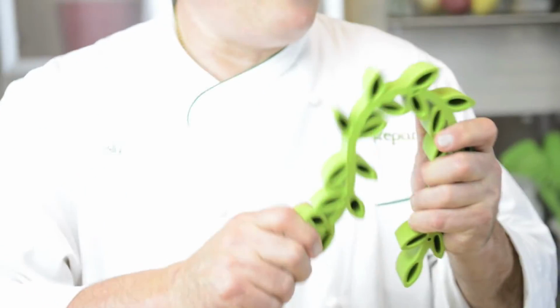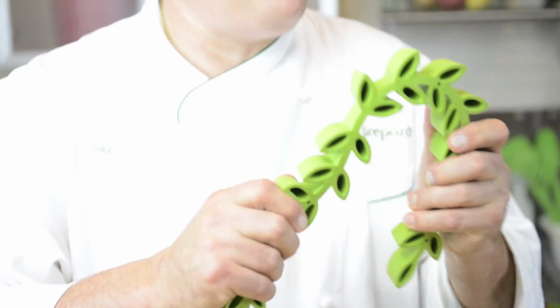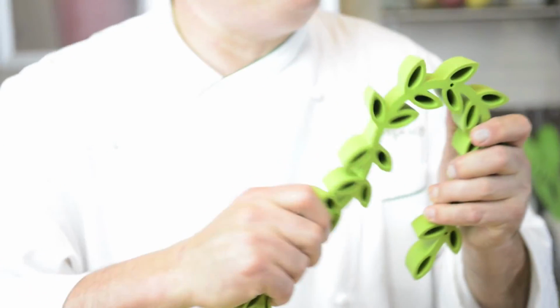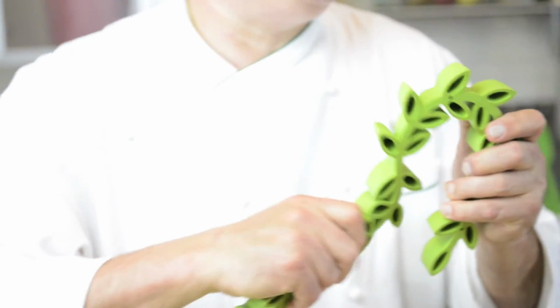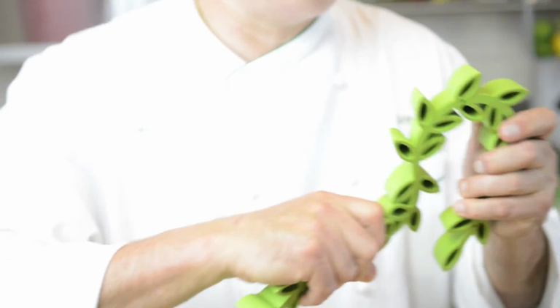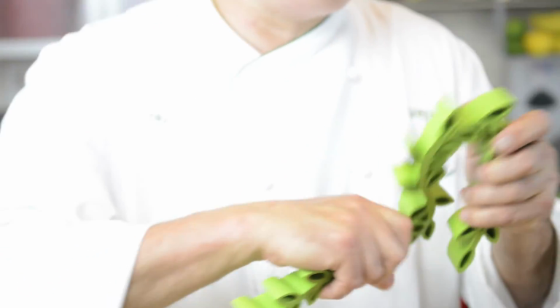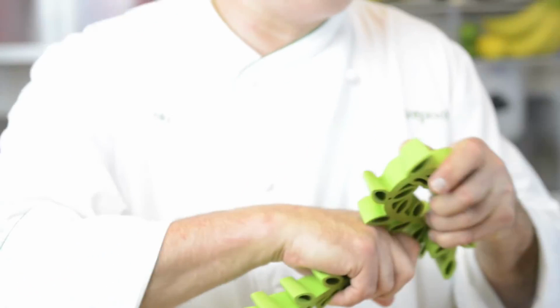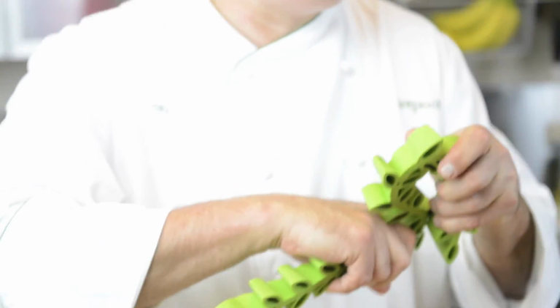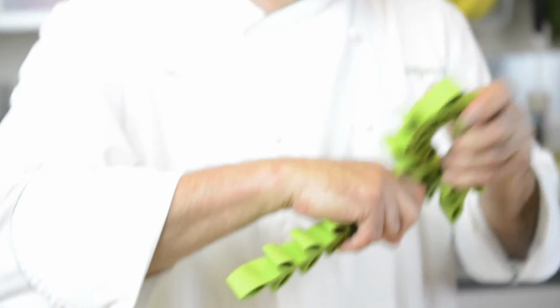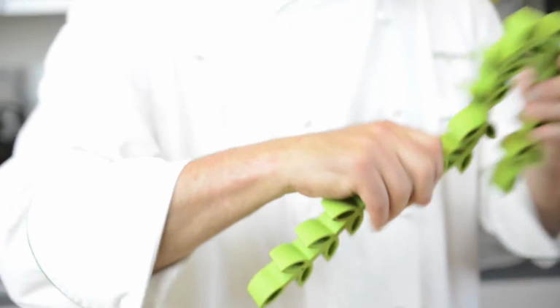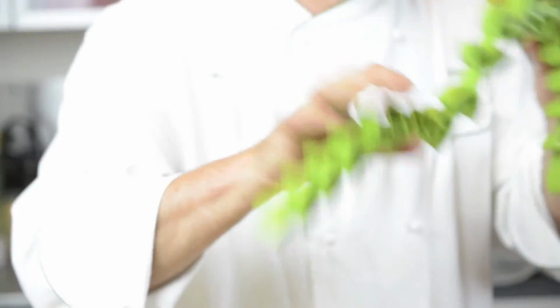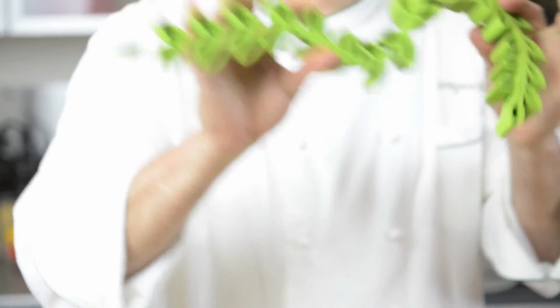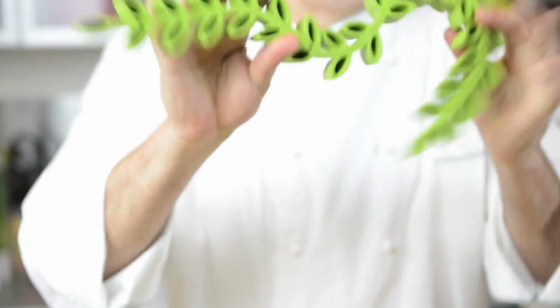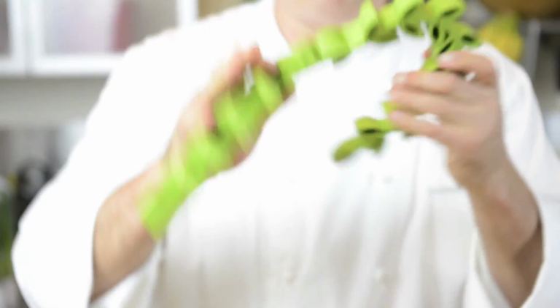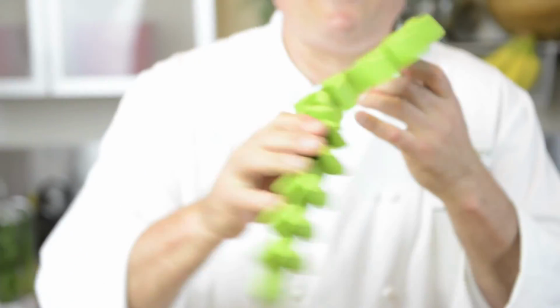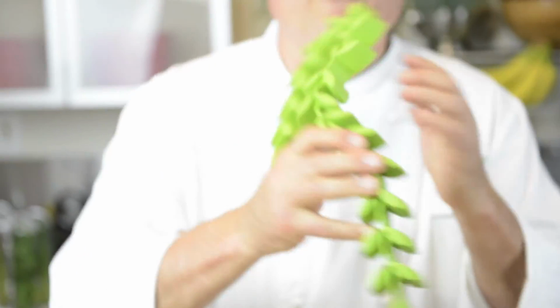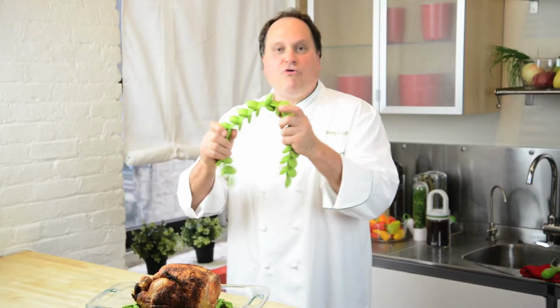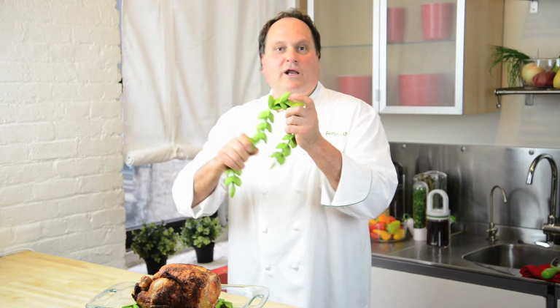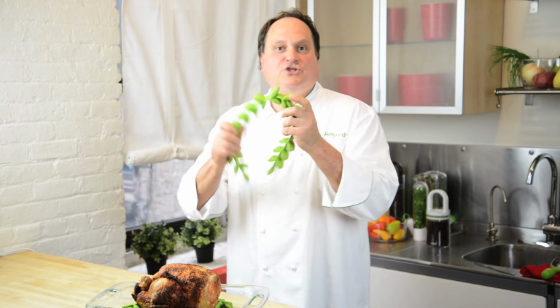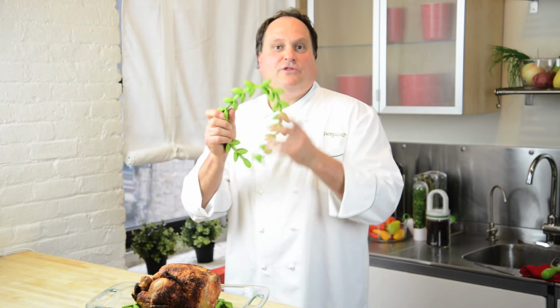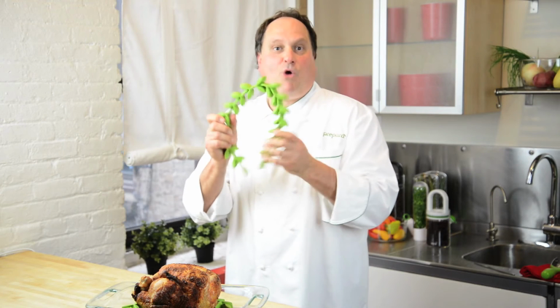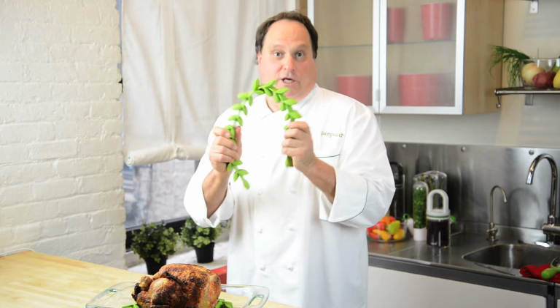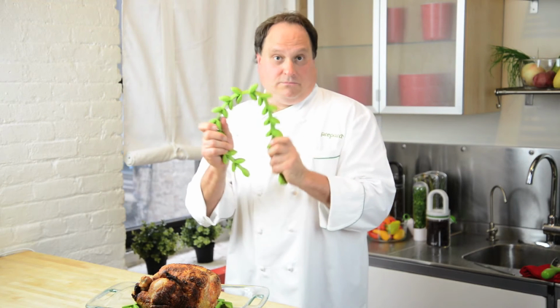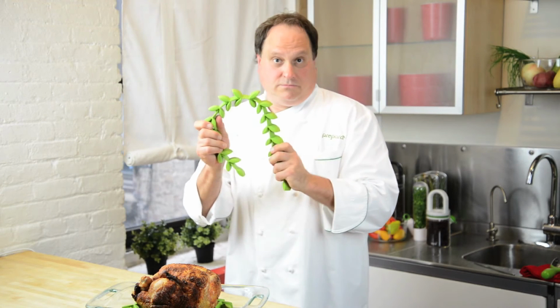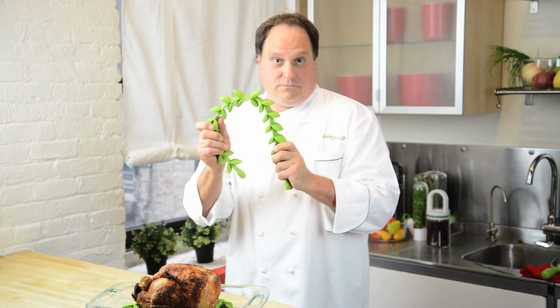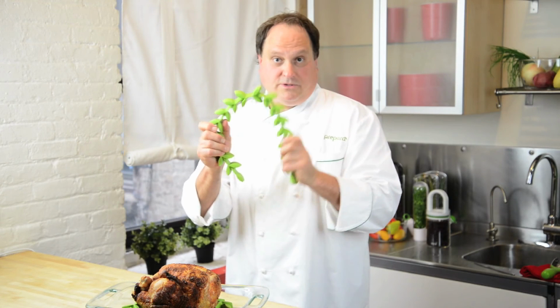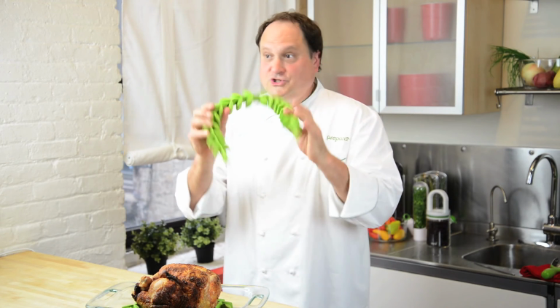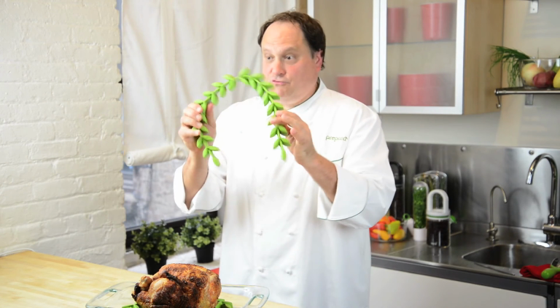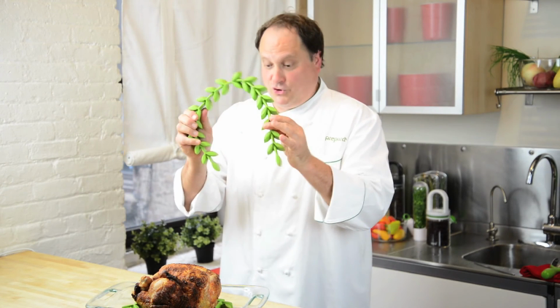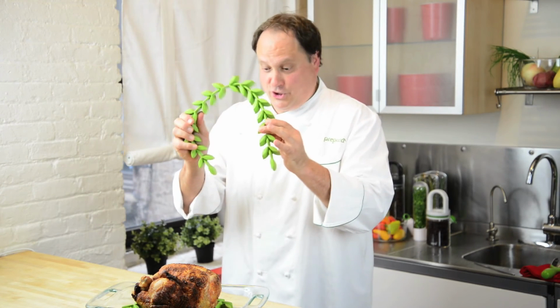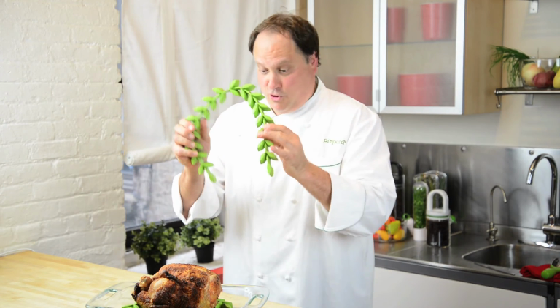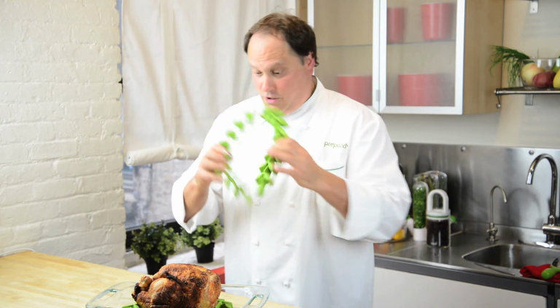It's one of my favorite roasting products on the market. This is the roasting laurel.